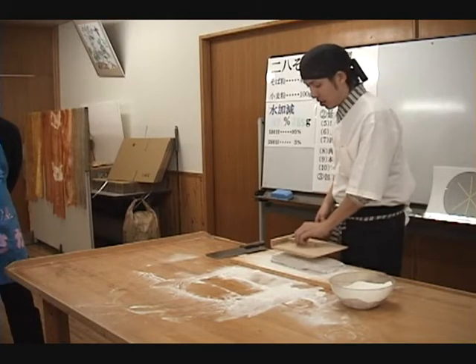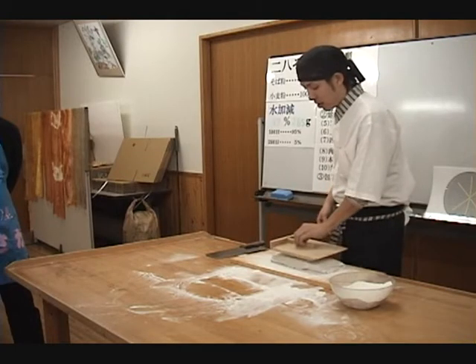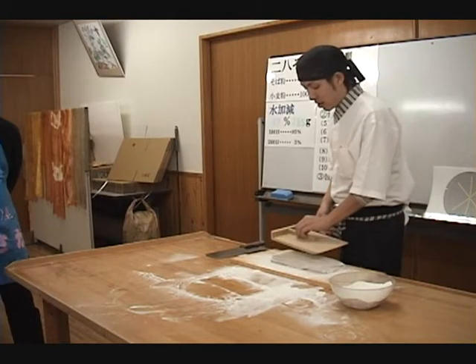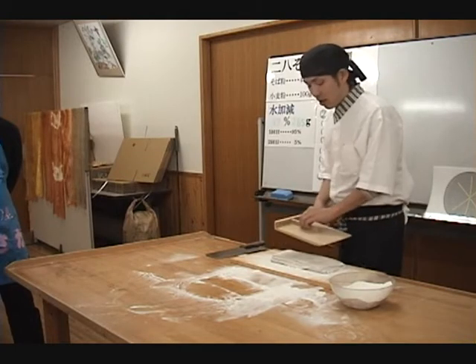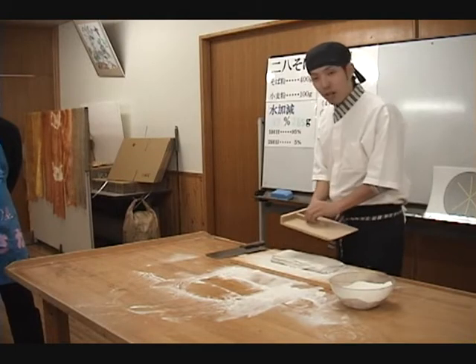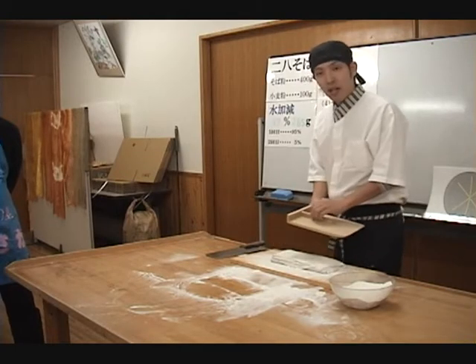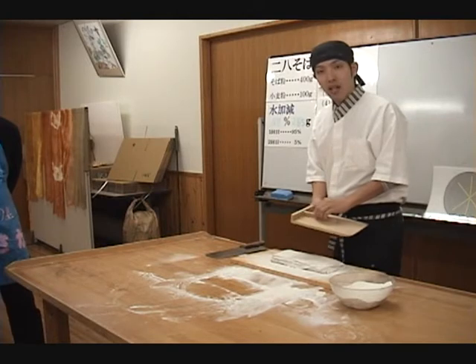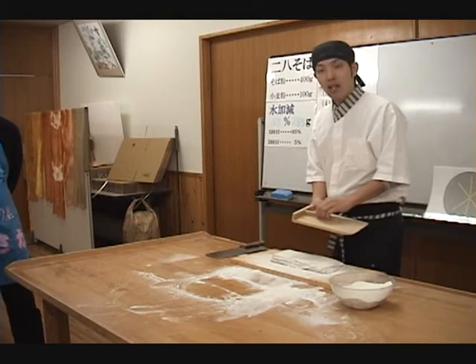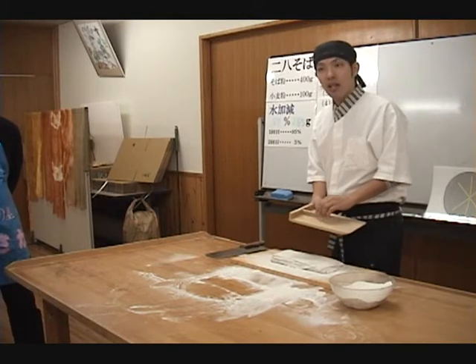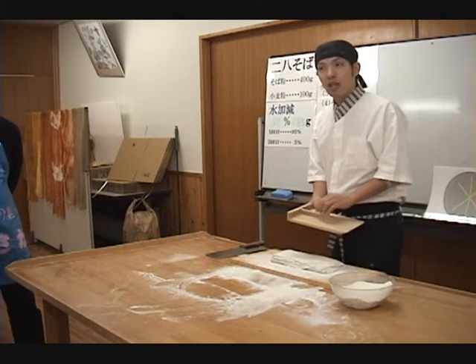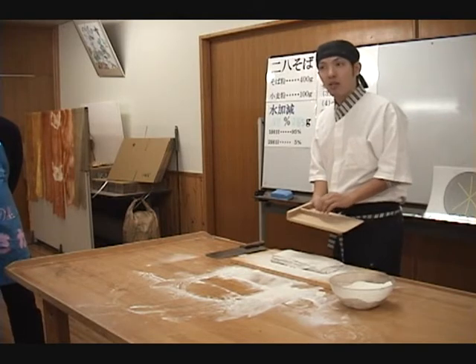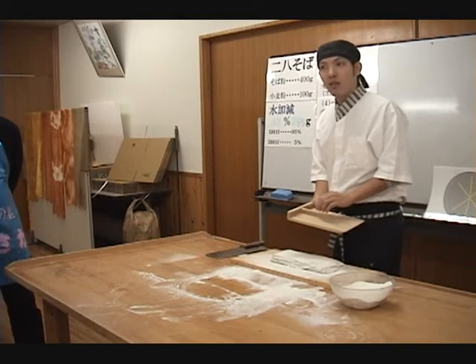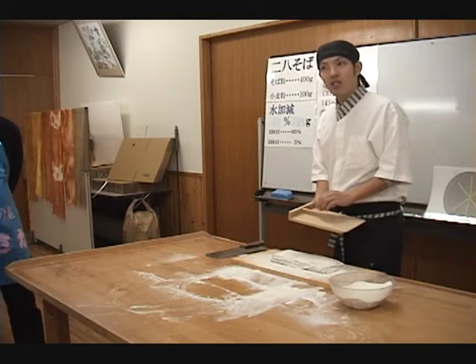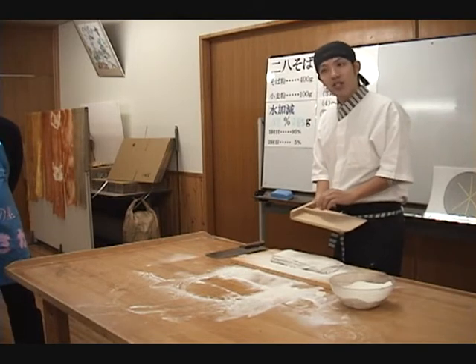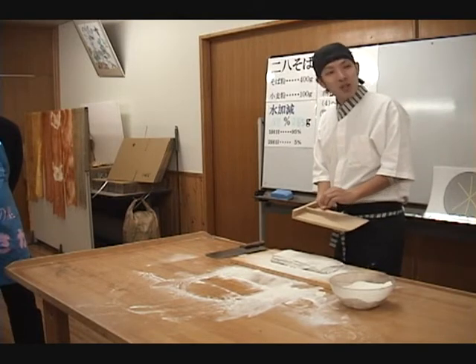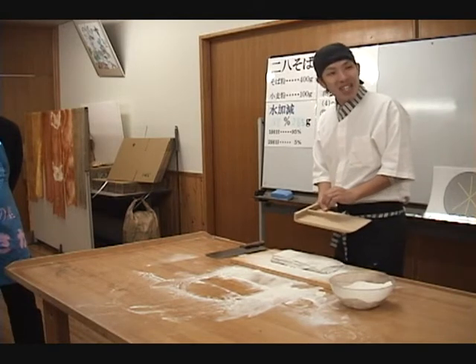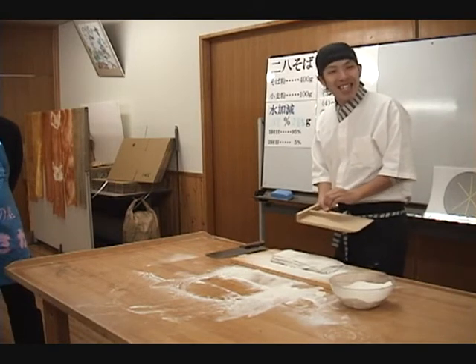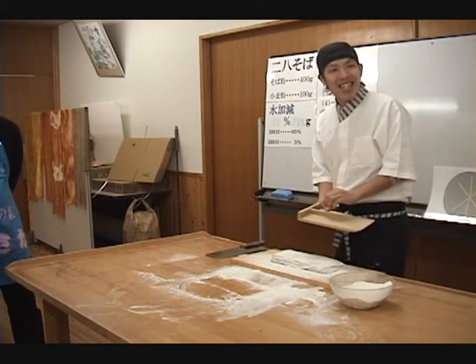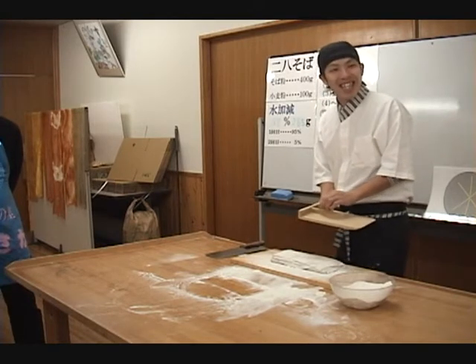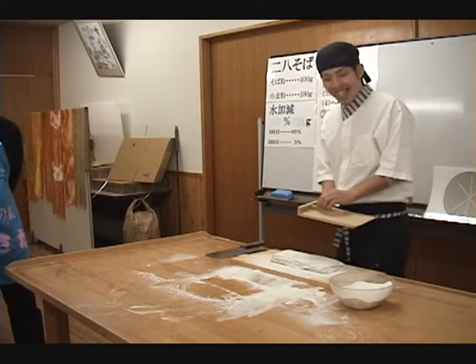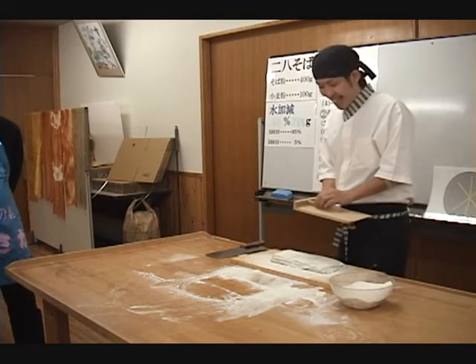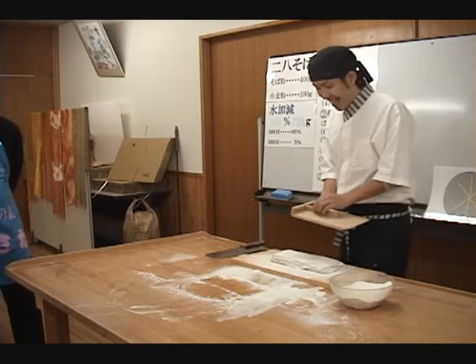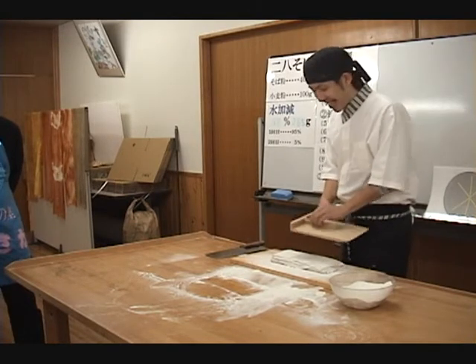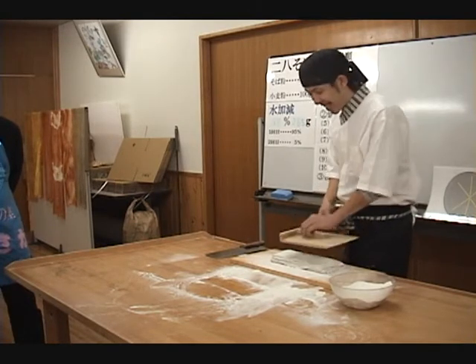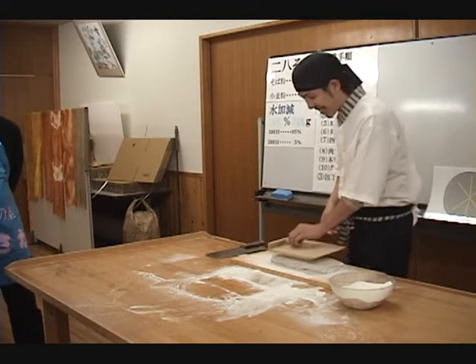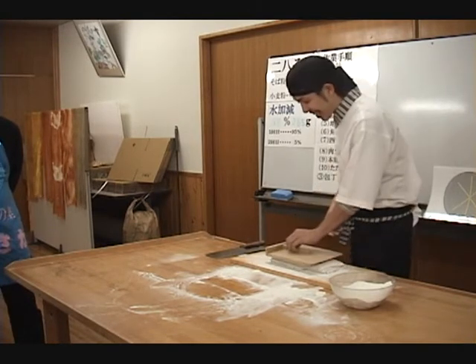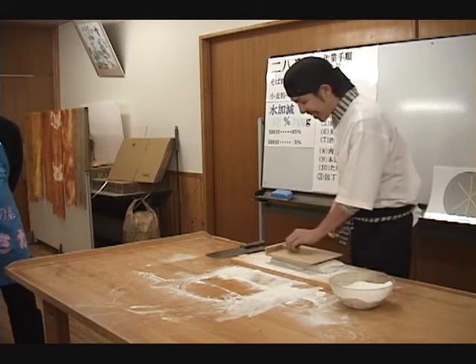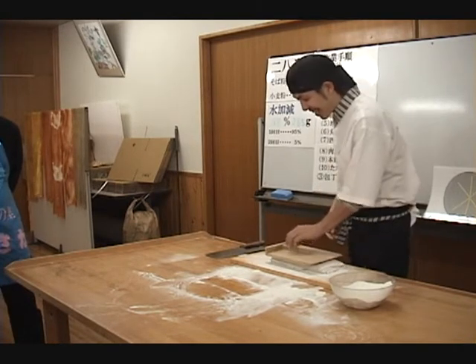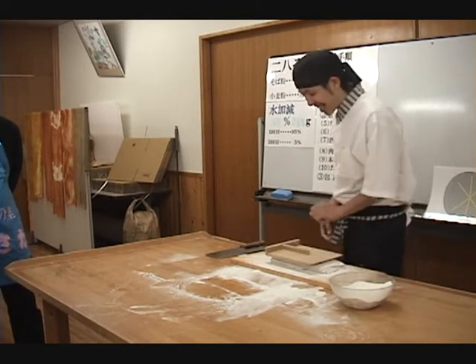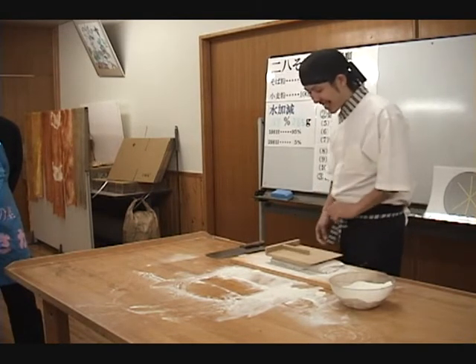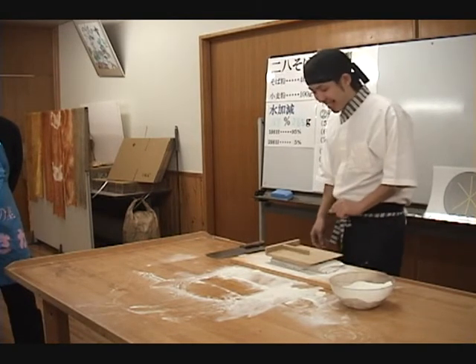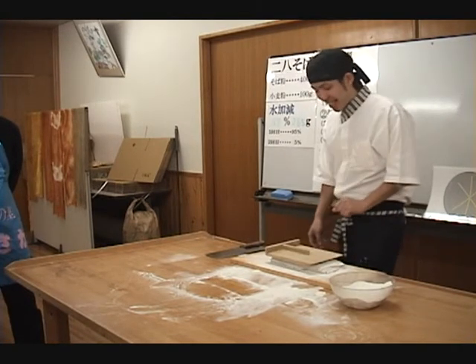Lesson 10: Cutting. Finally, the last step — cutting the dough.